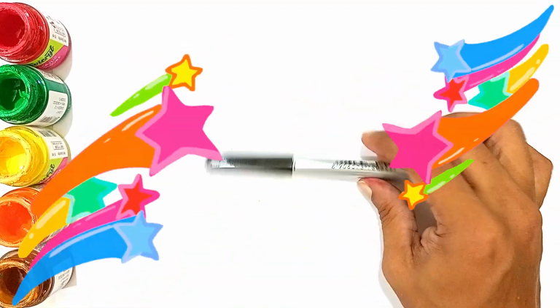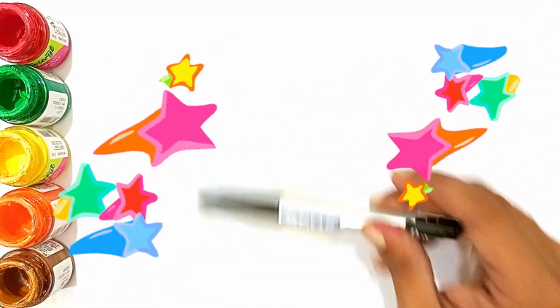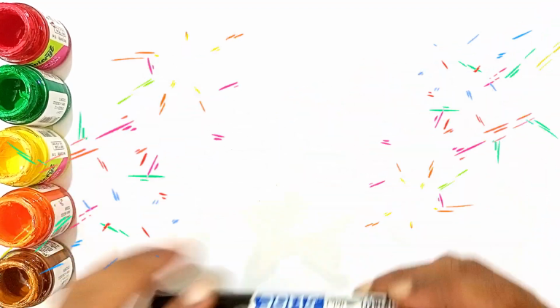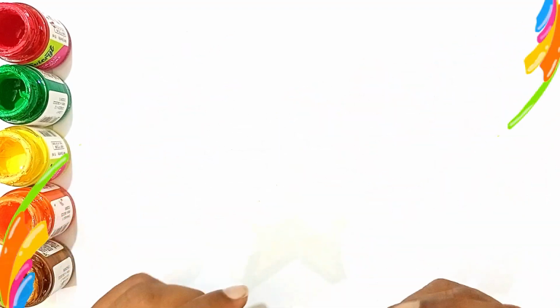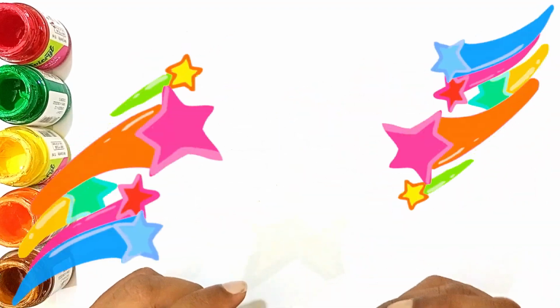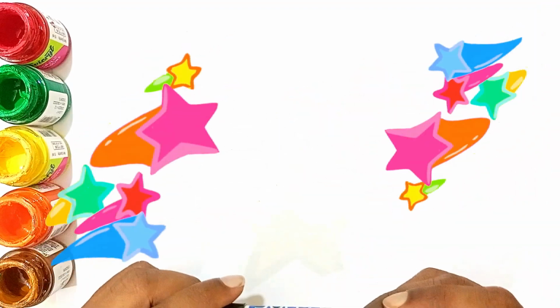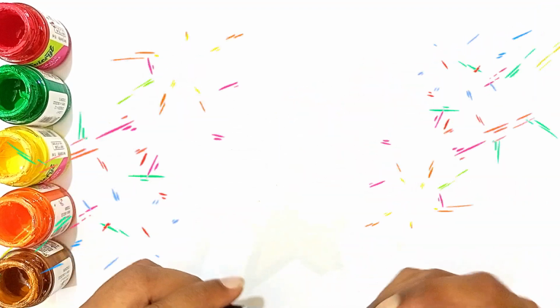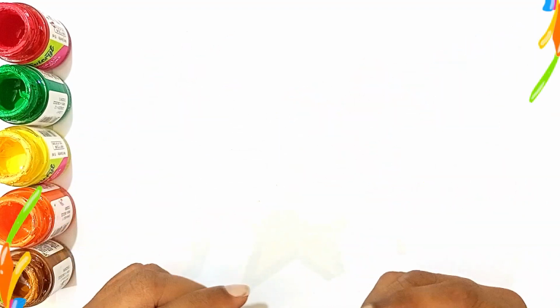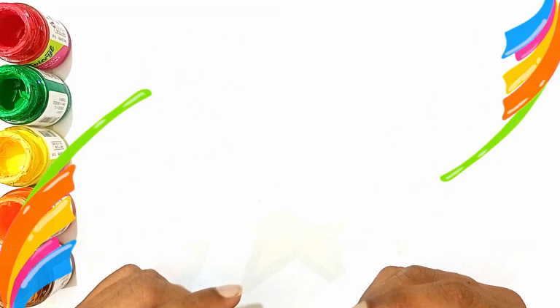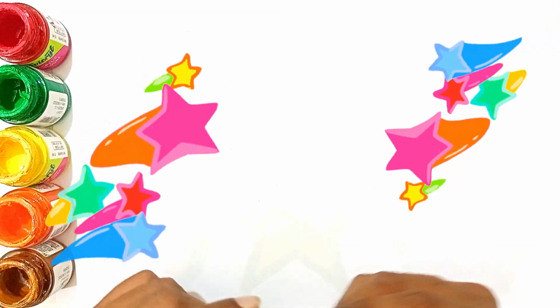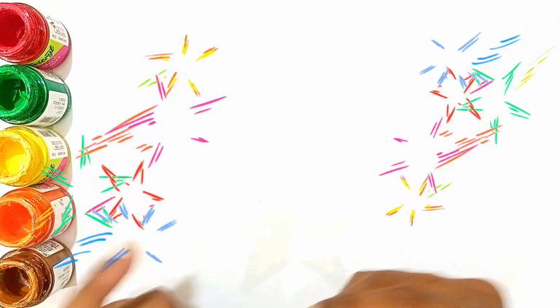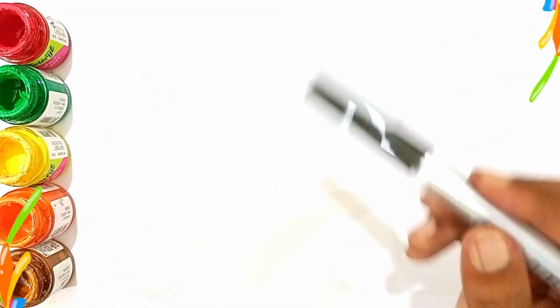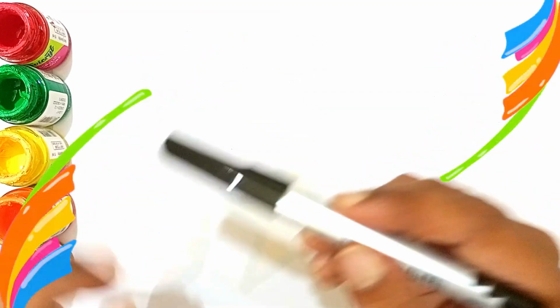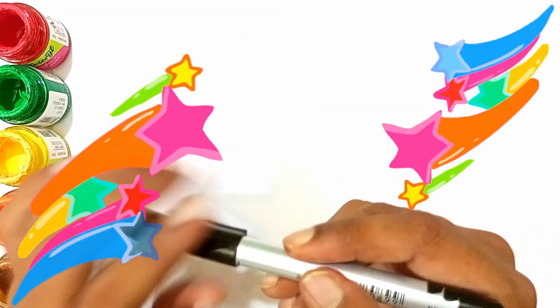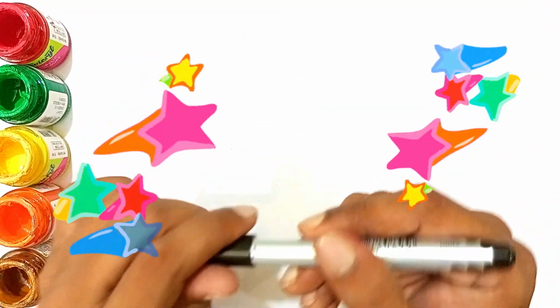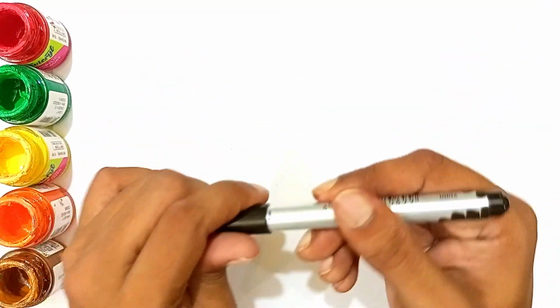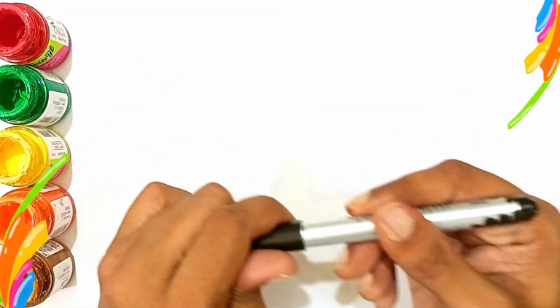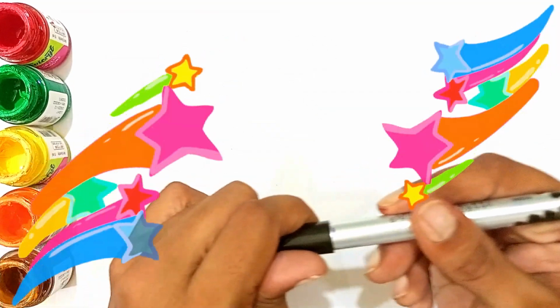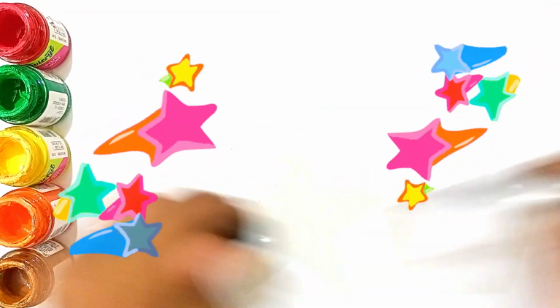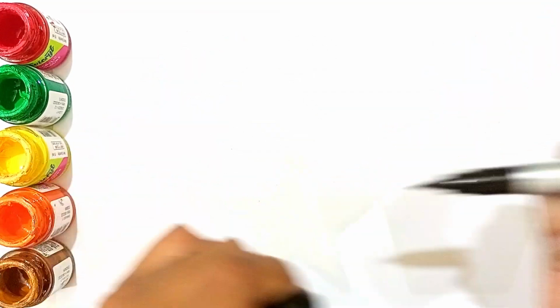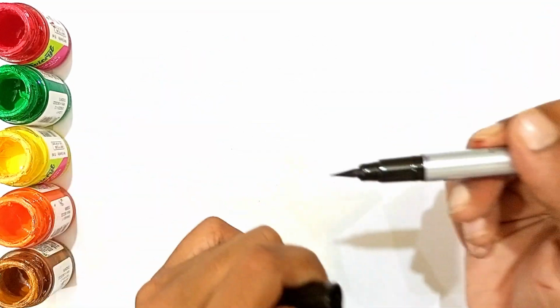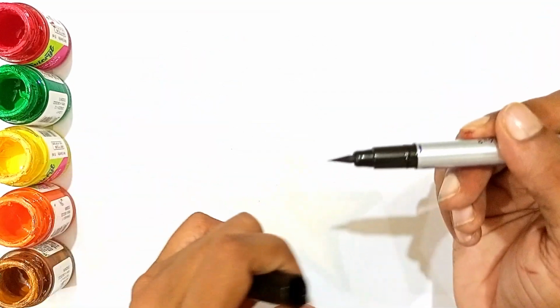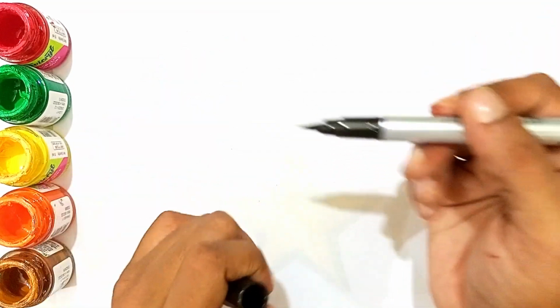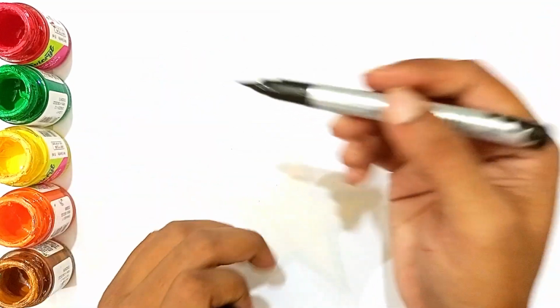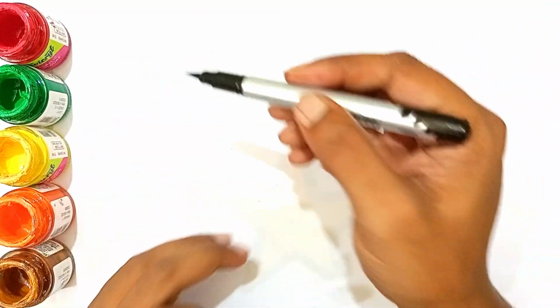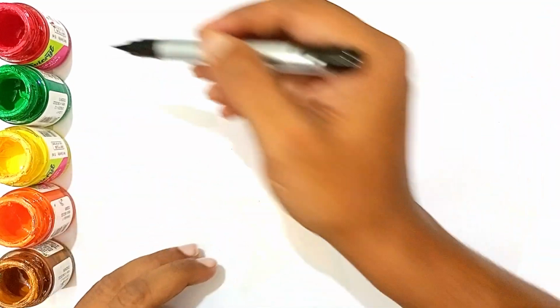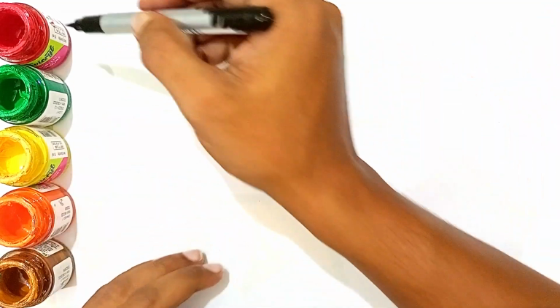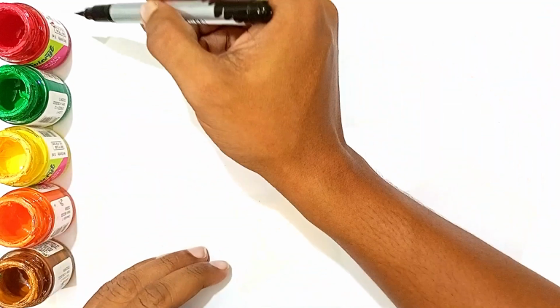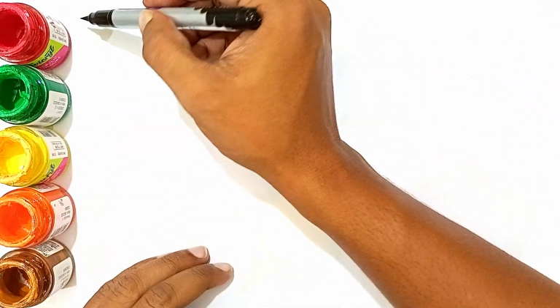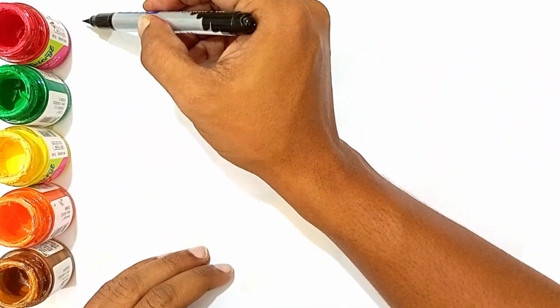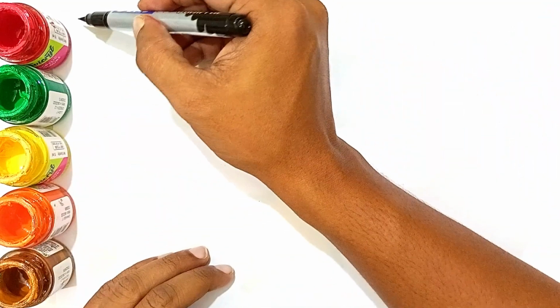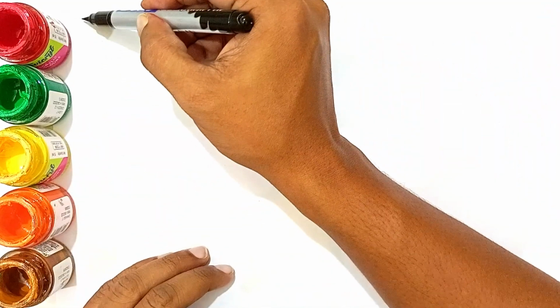Hello kids, let's grow some shapes and learn these shapes' names. Let's start.